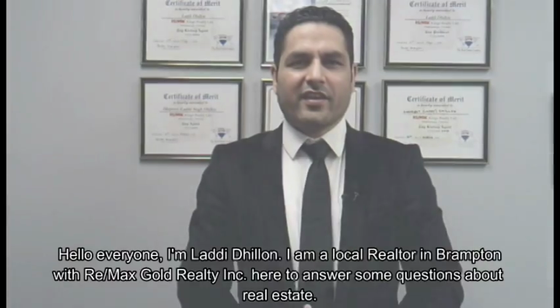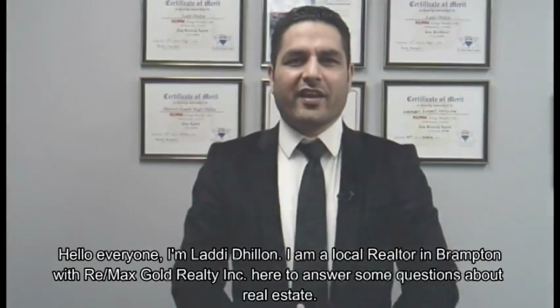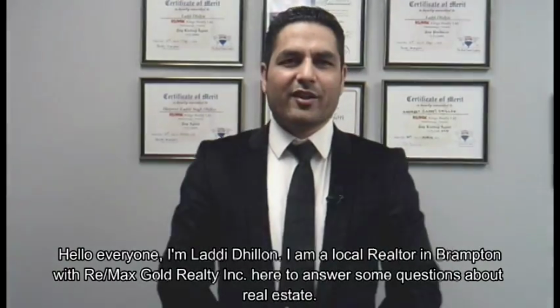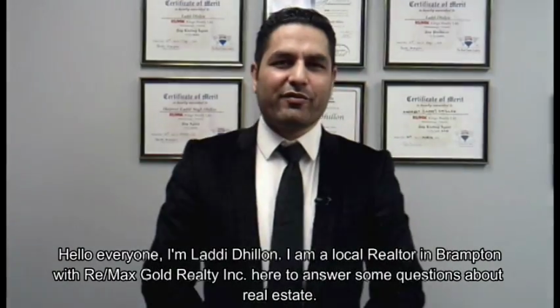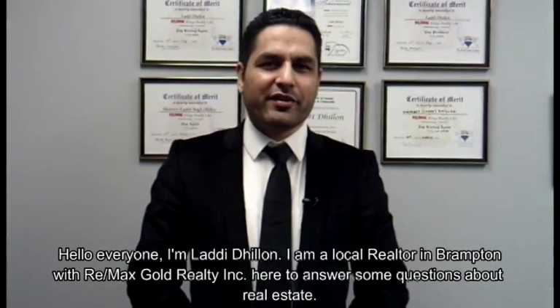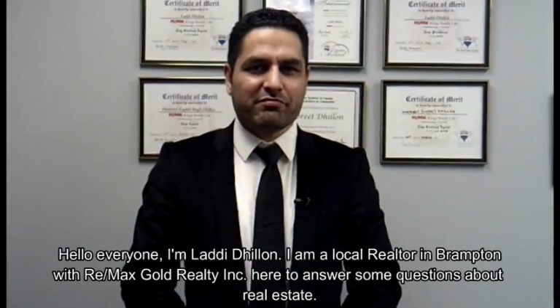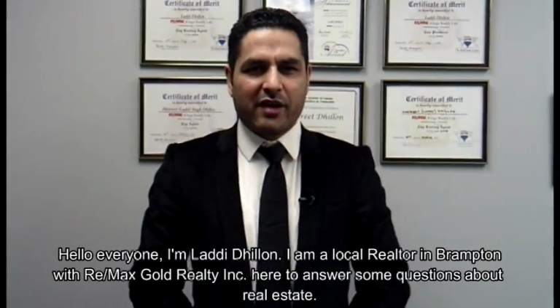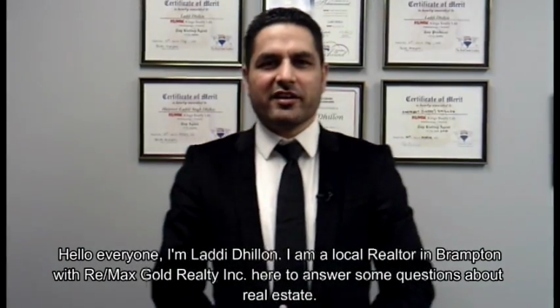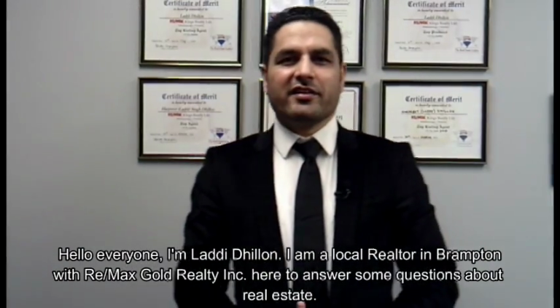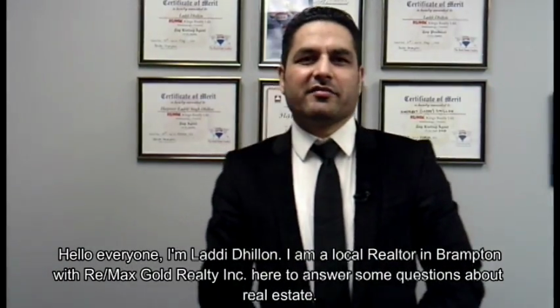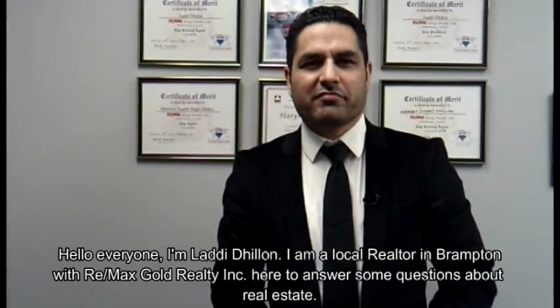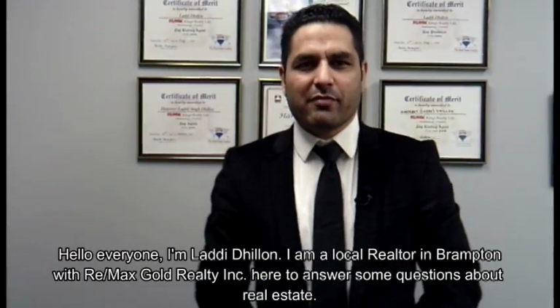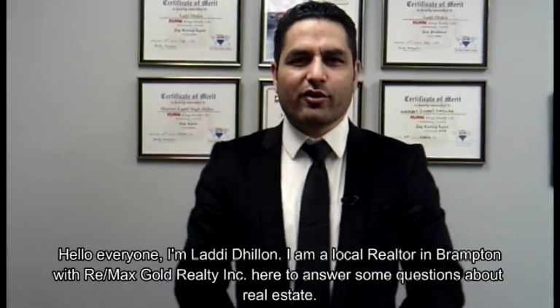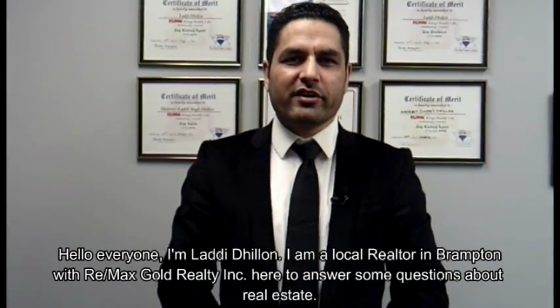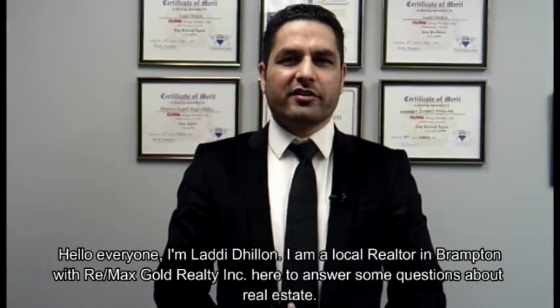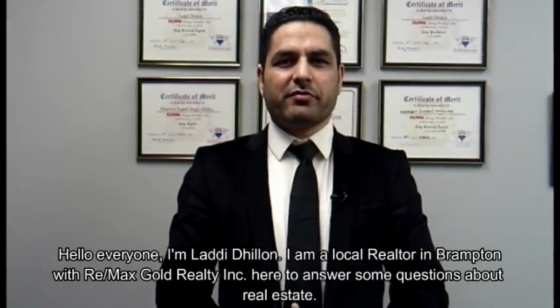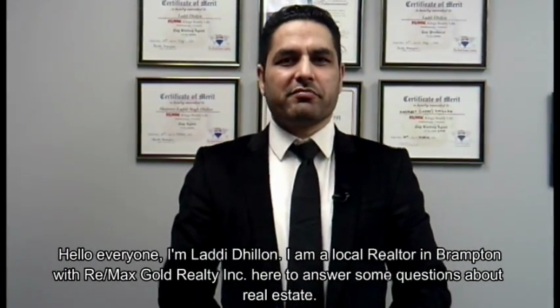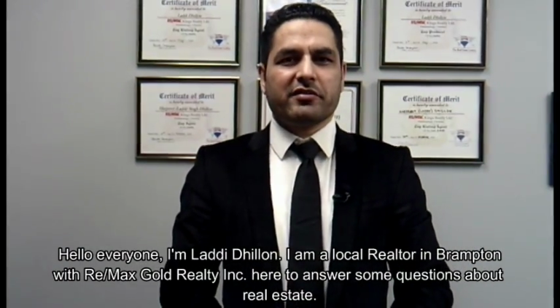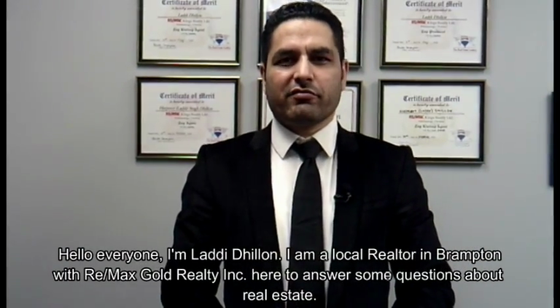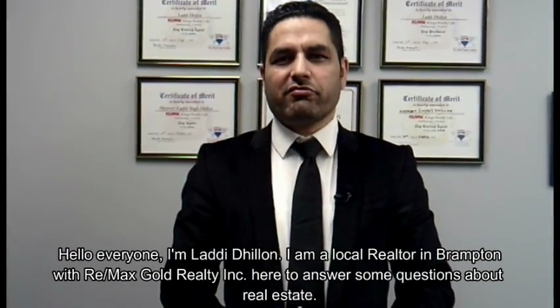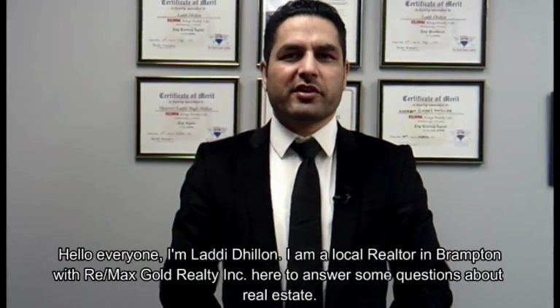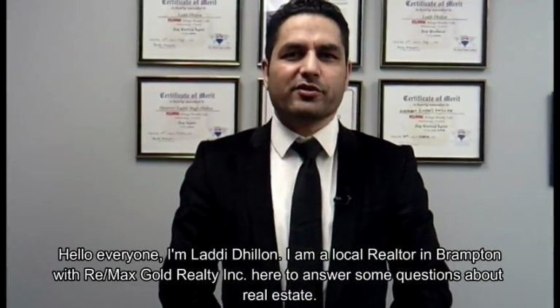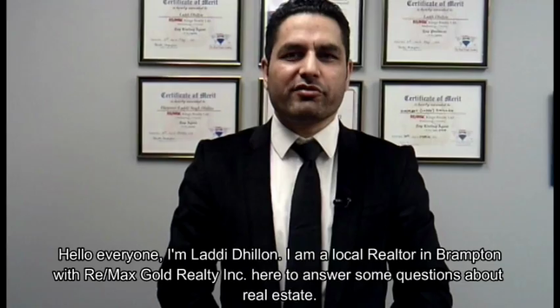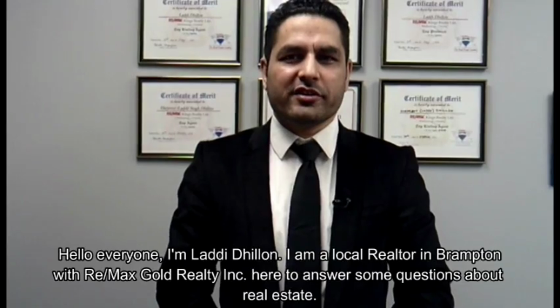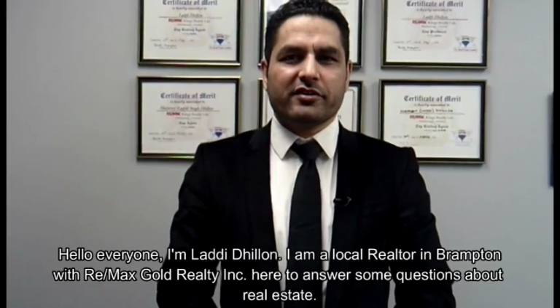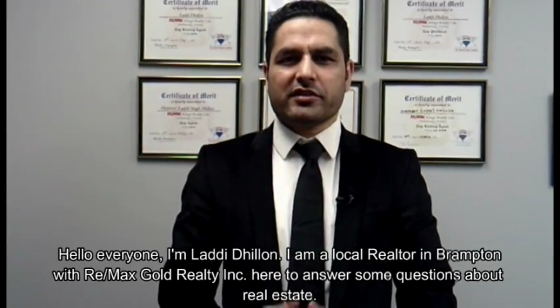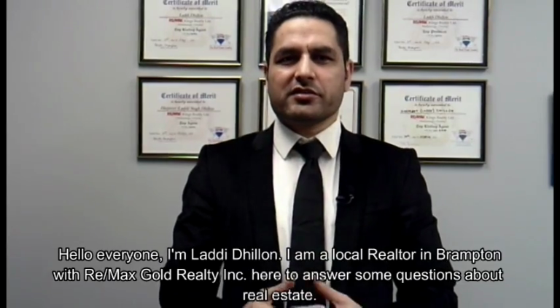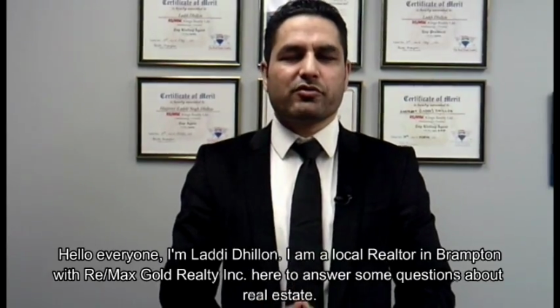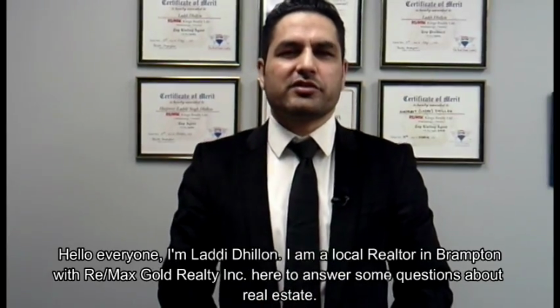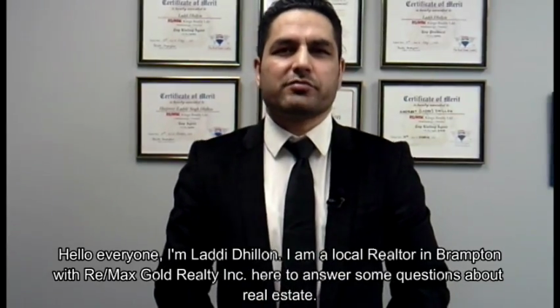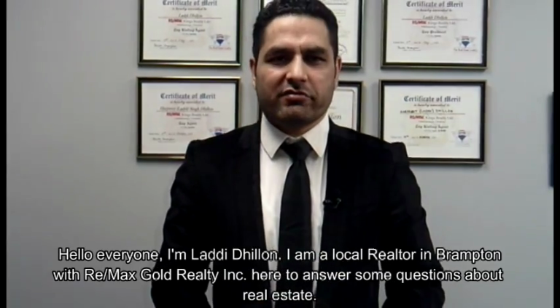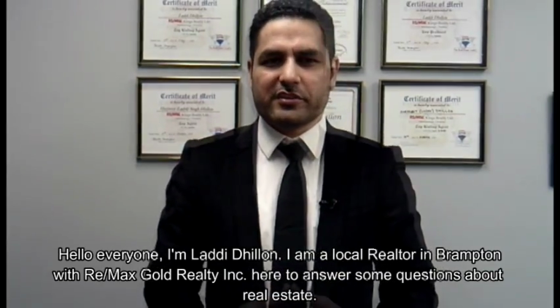Hello everyone, I'm Ladi Dillon. I'm a local realtor in Brampton with Remax Gold Realty, here to answer some questions about real estate.